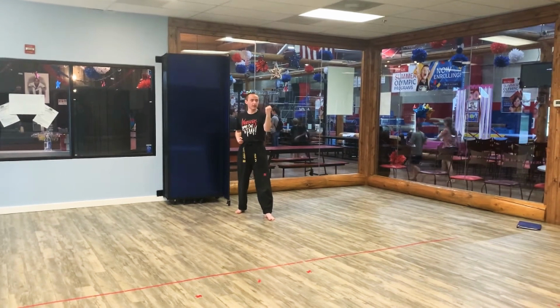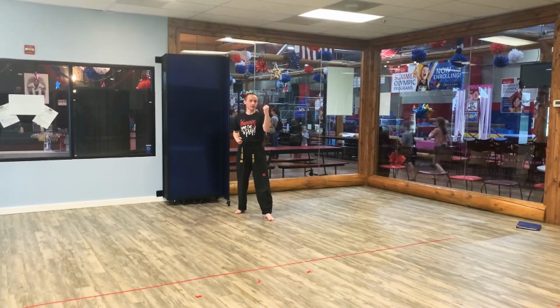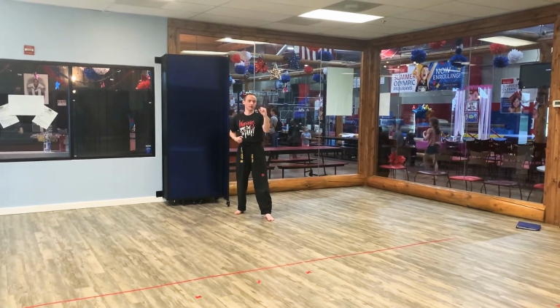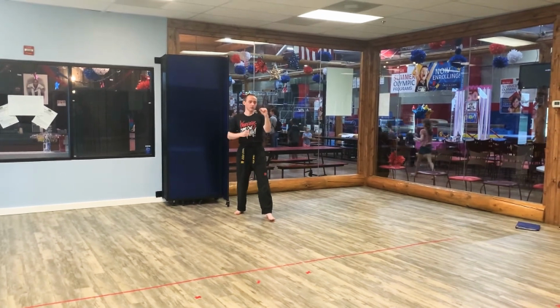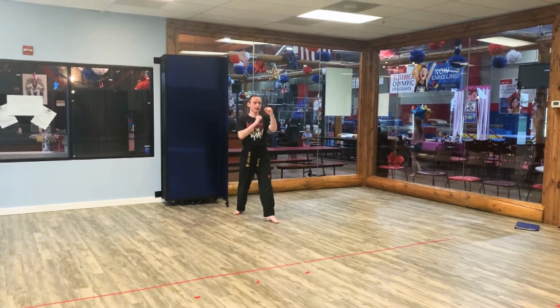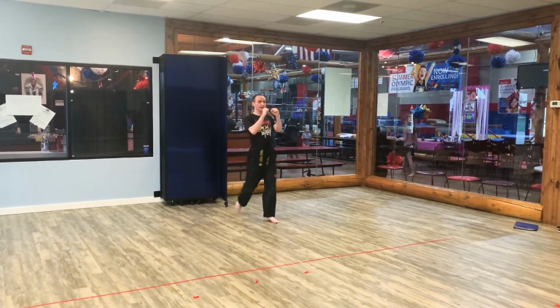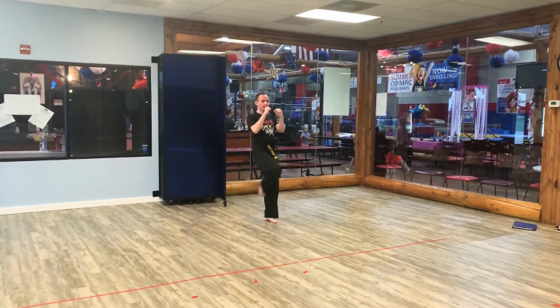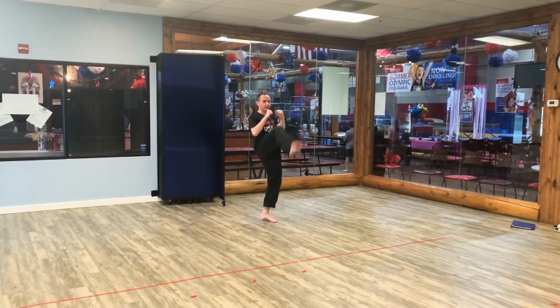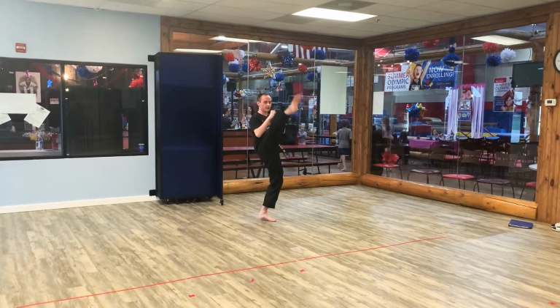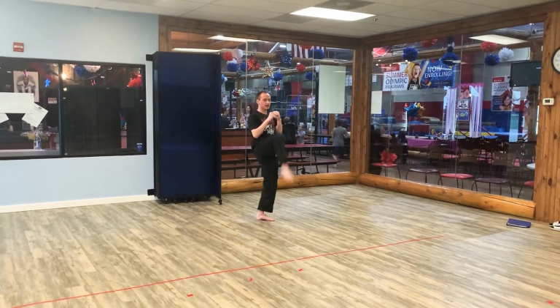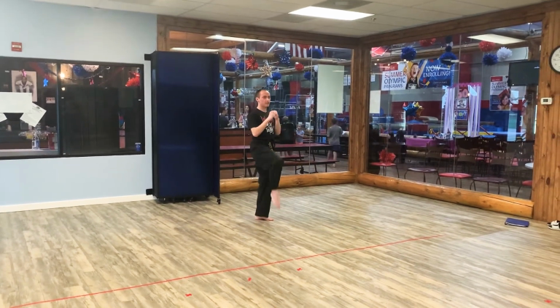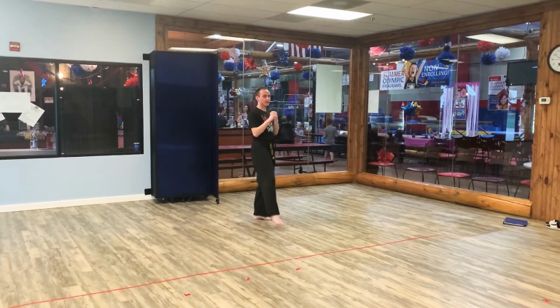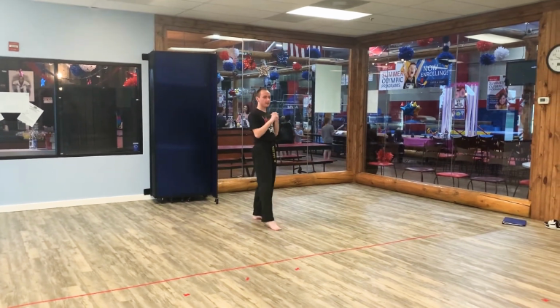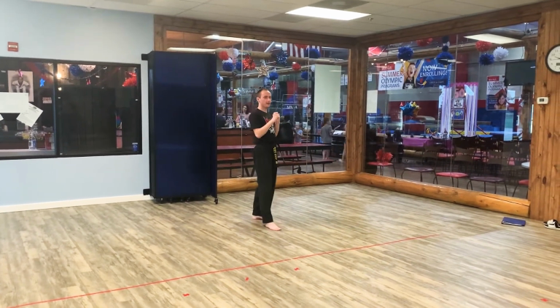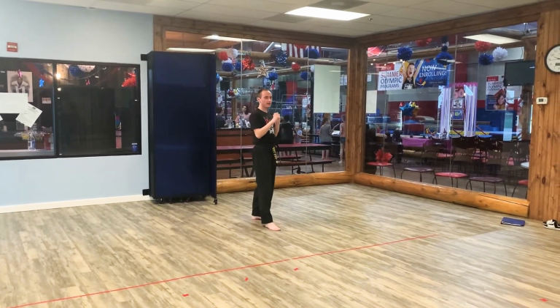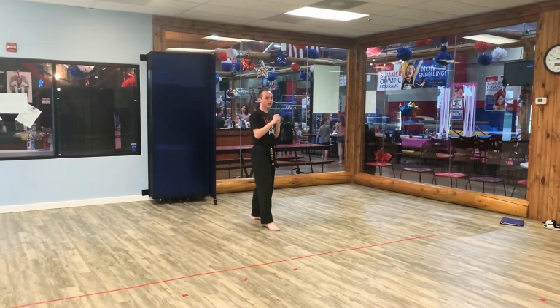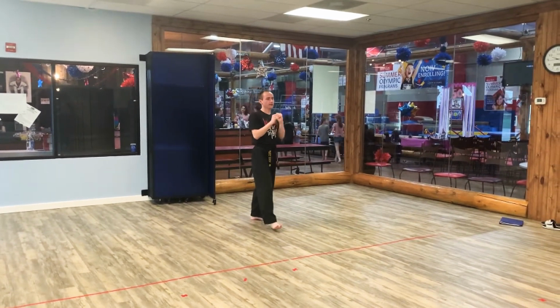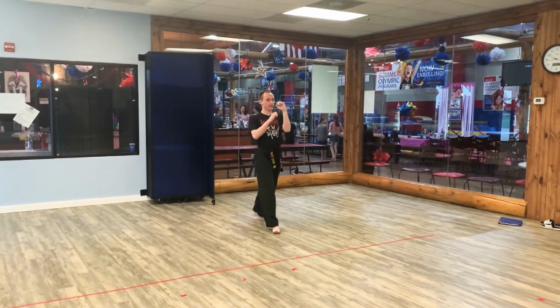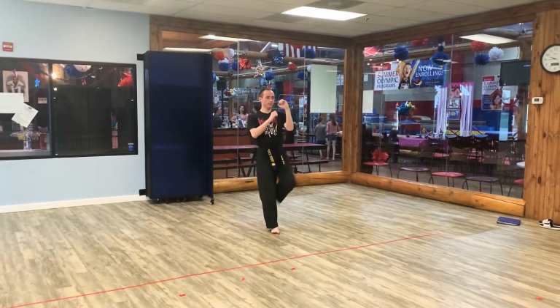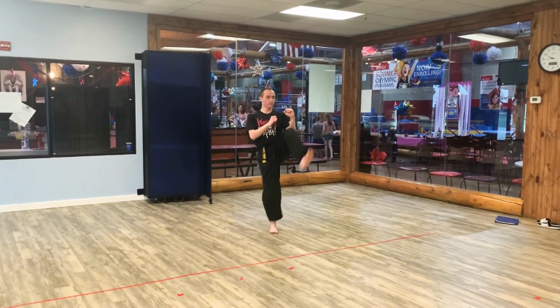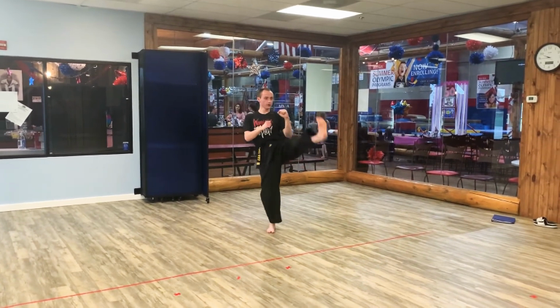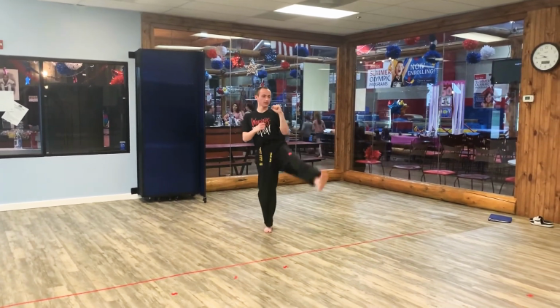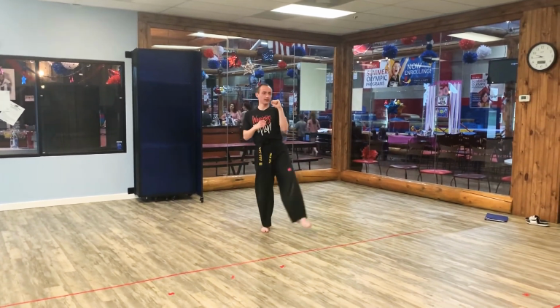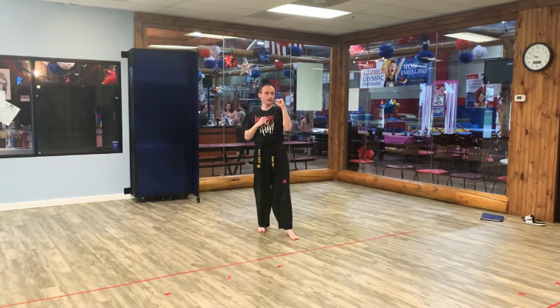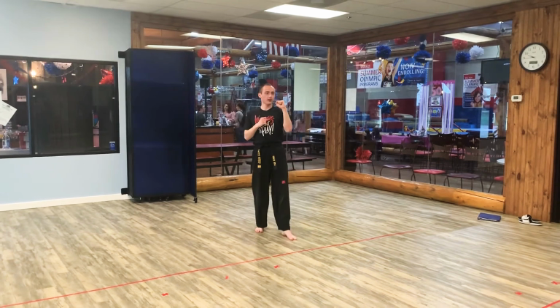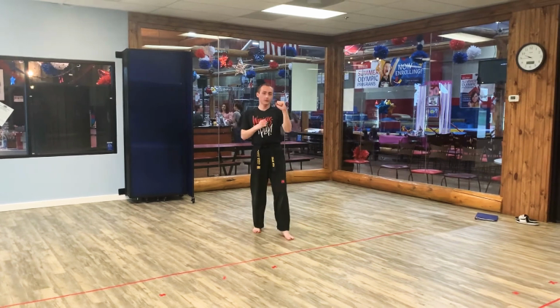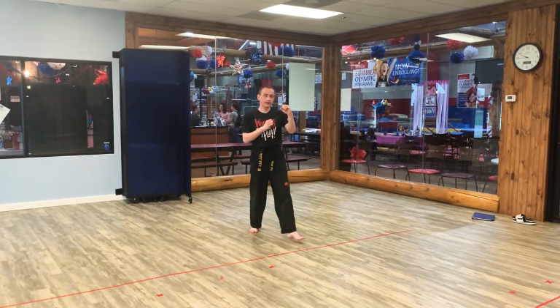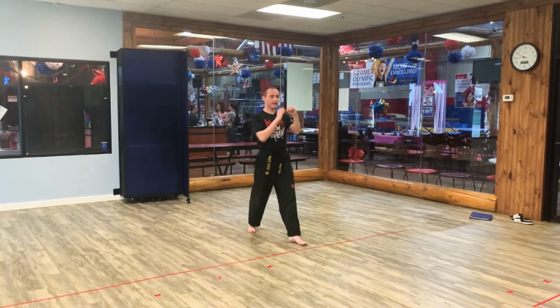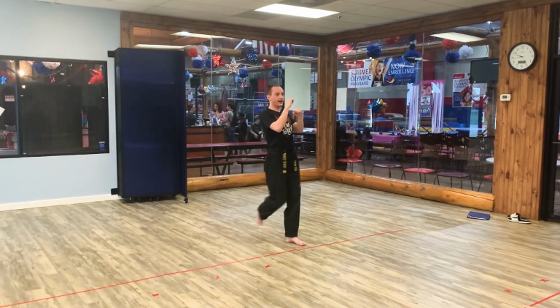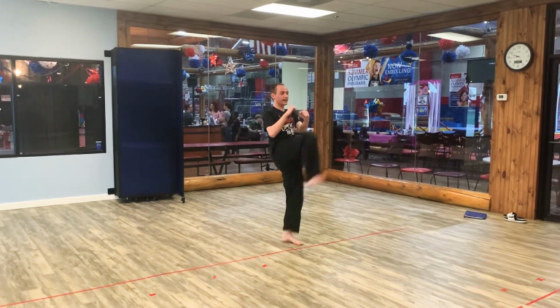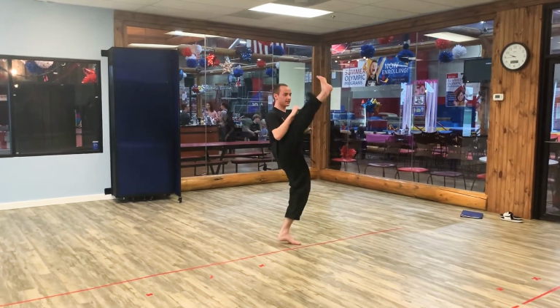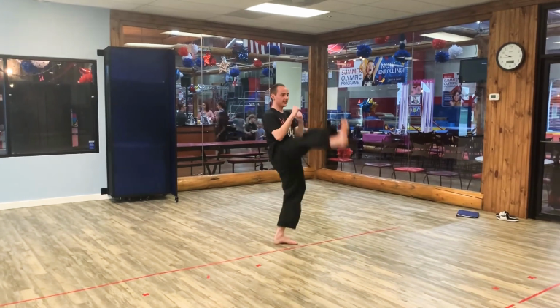We're going to go right leg snap kick, left leg push kick, right leg axe kick.